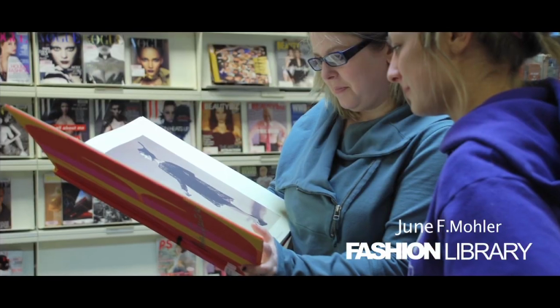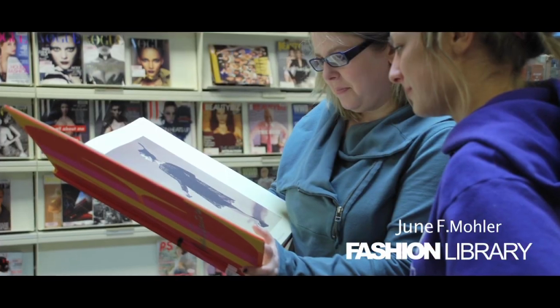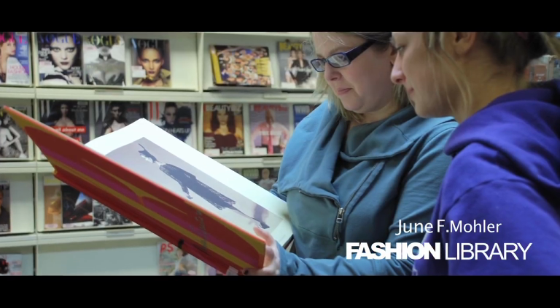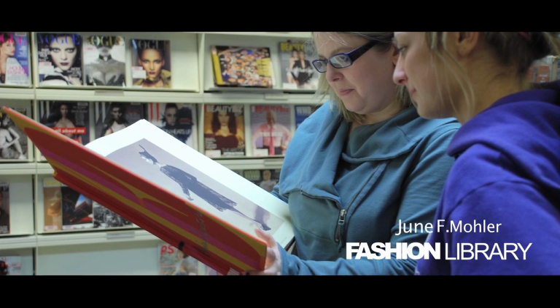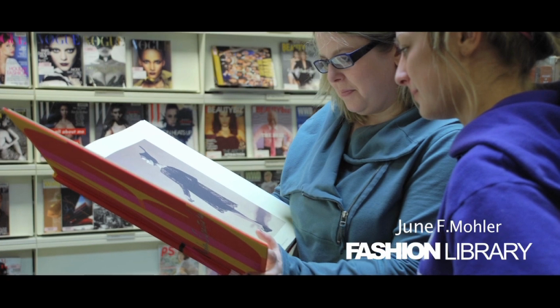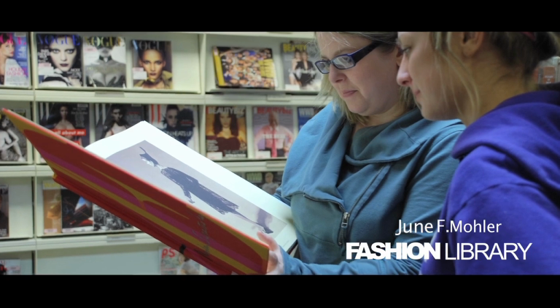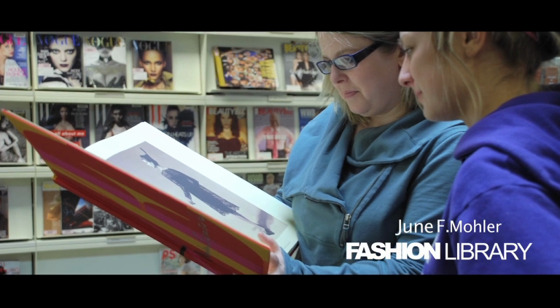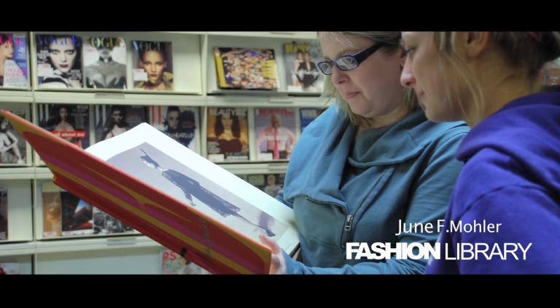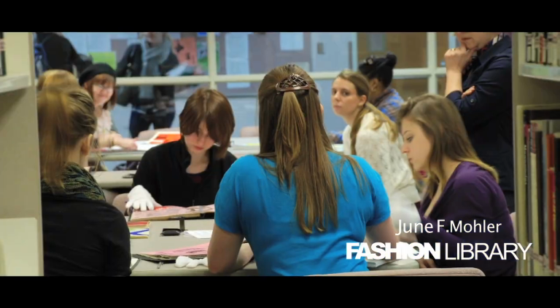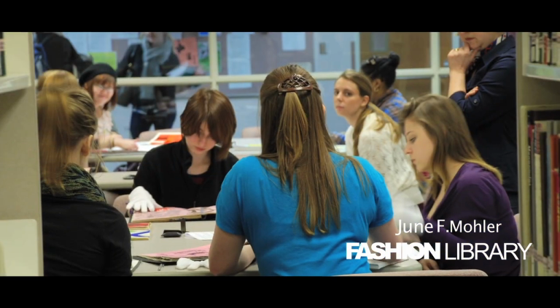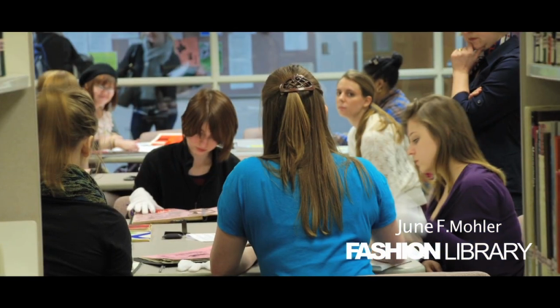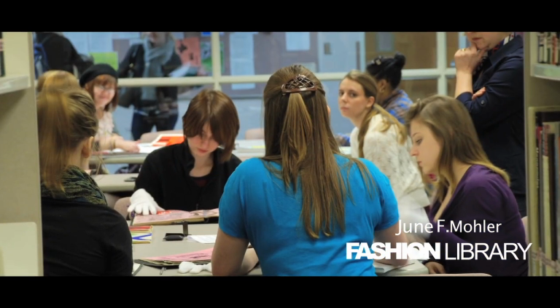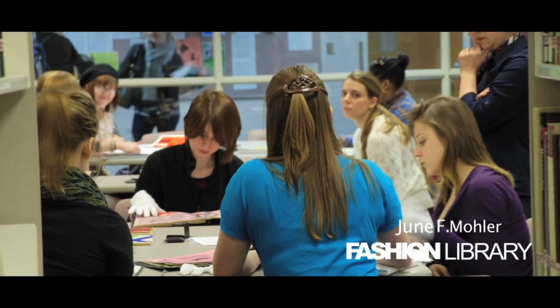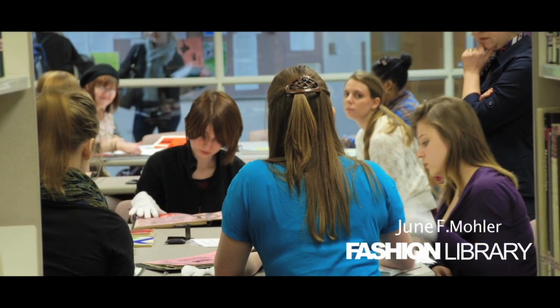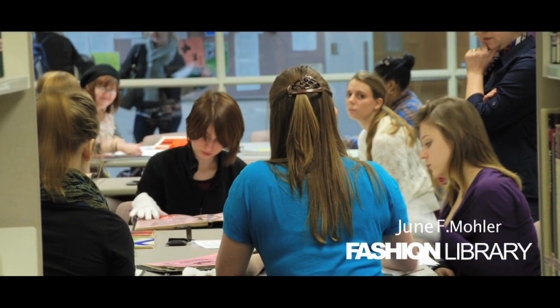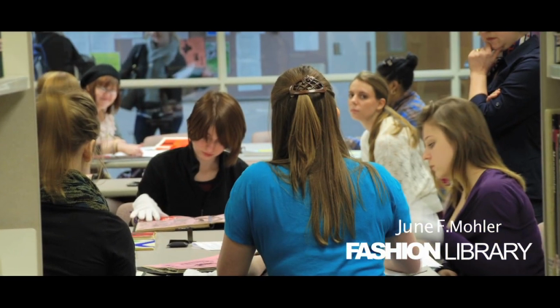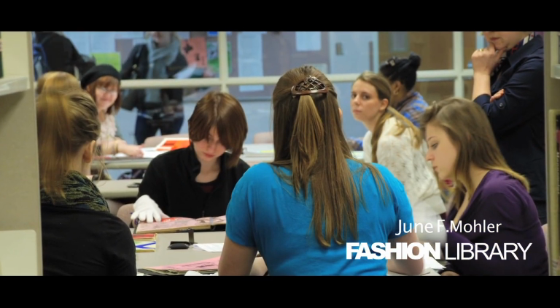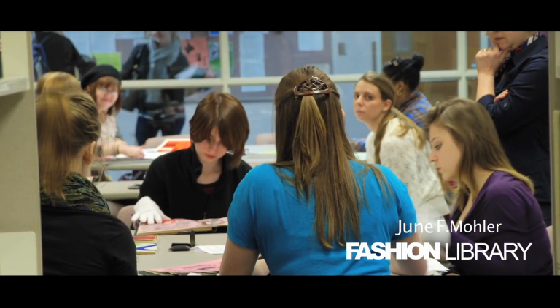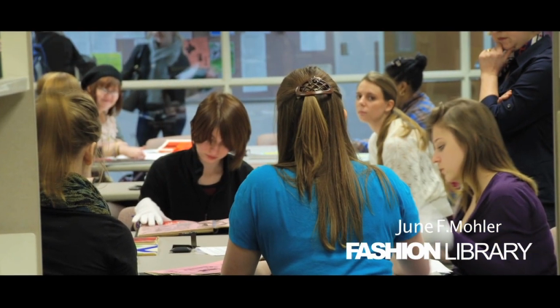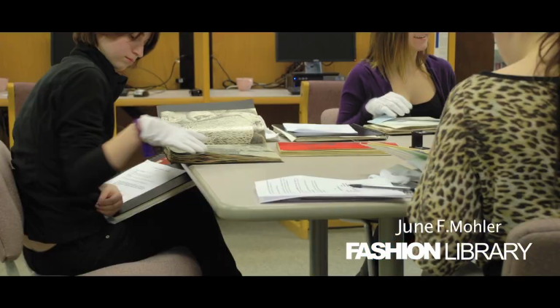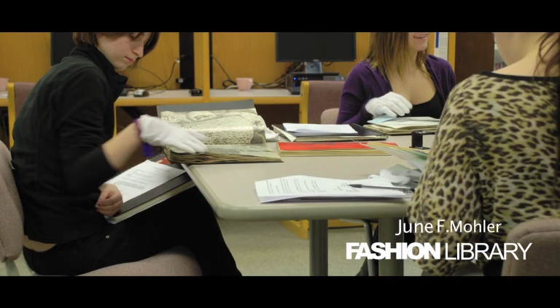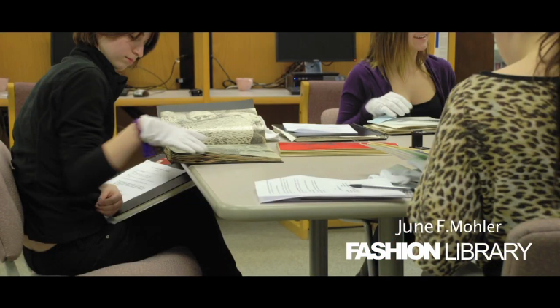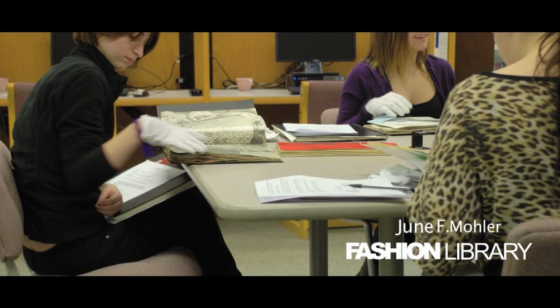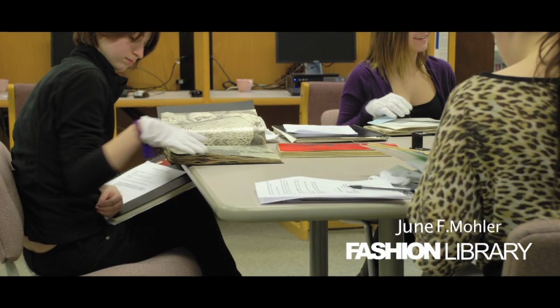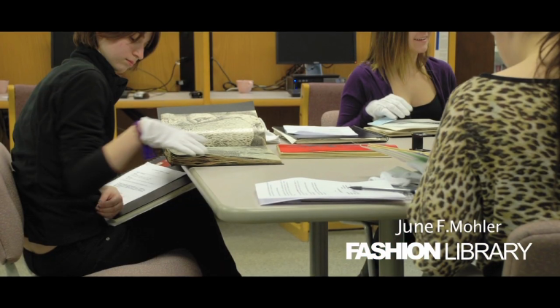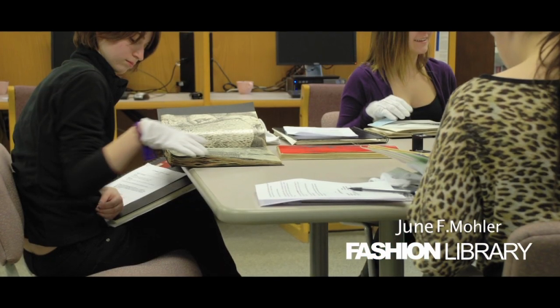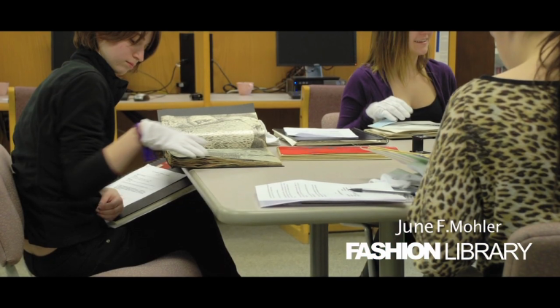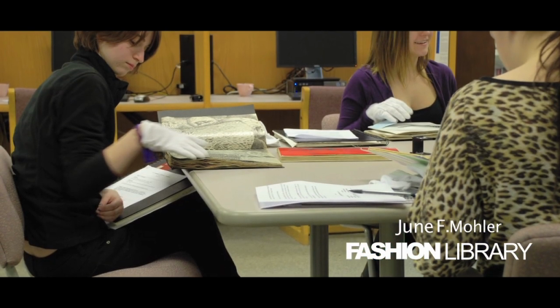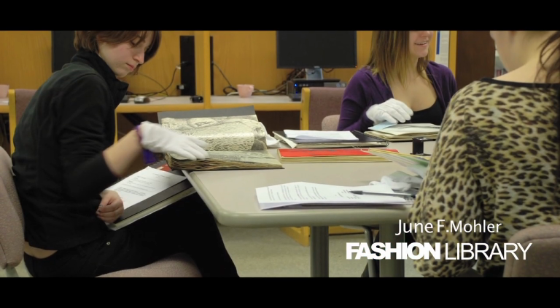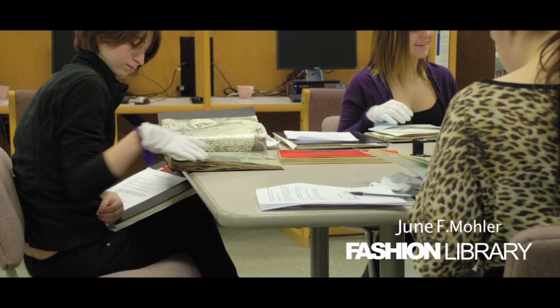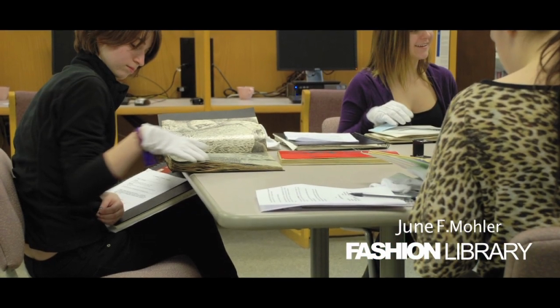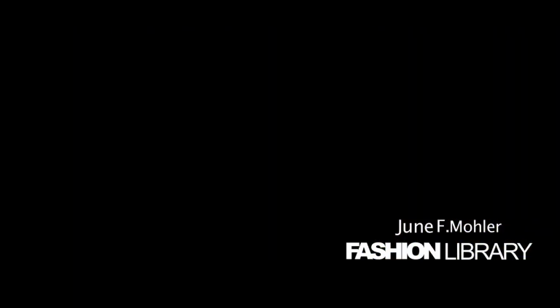Please come see us at the Fashion Library and let us know how we can assist you to get inspired.